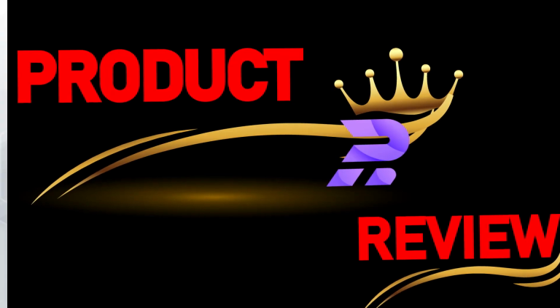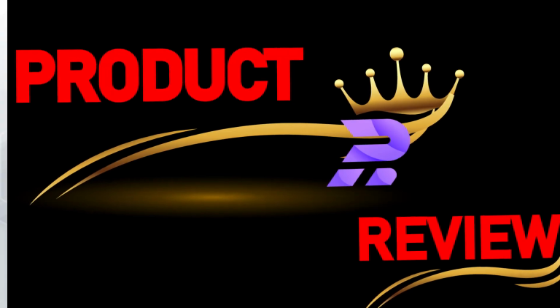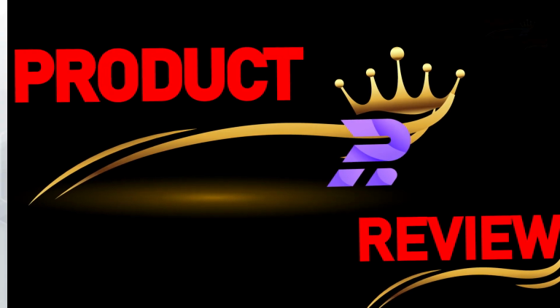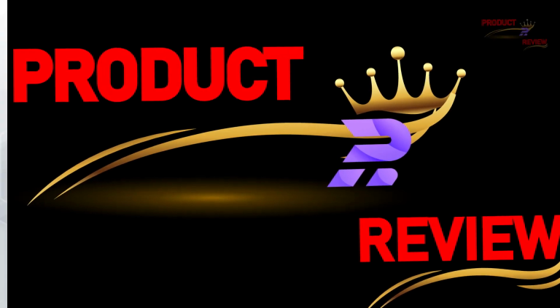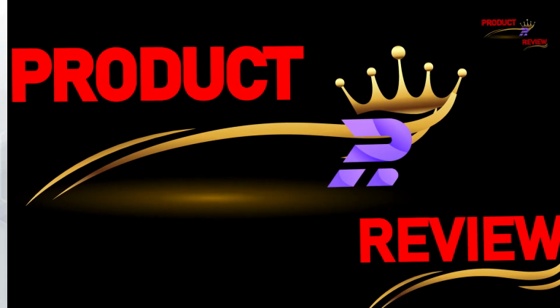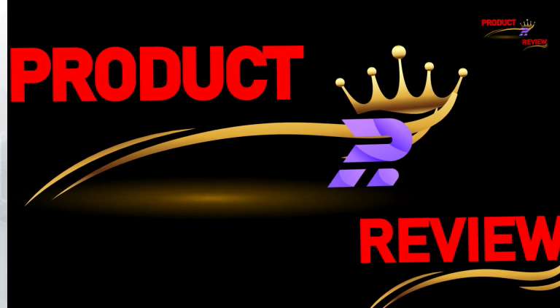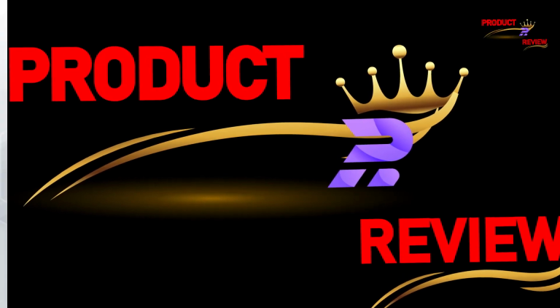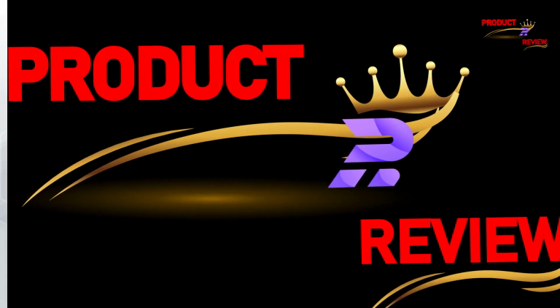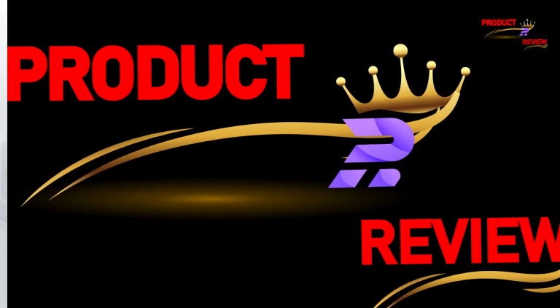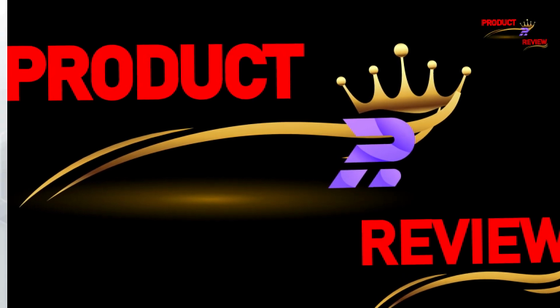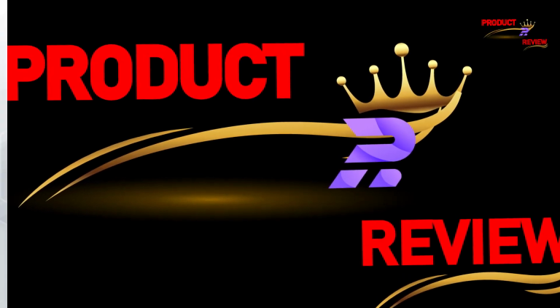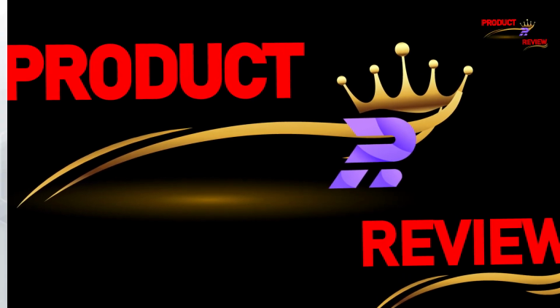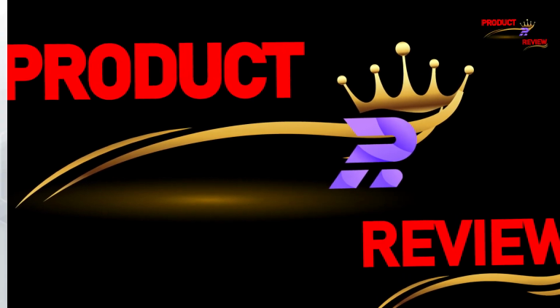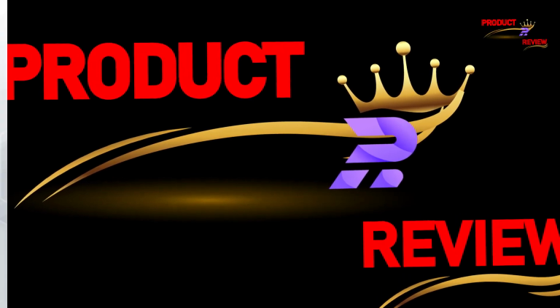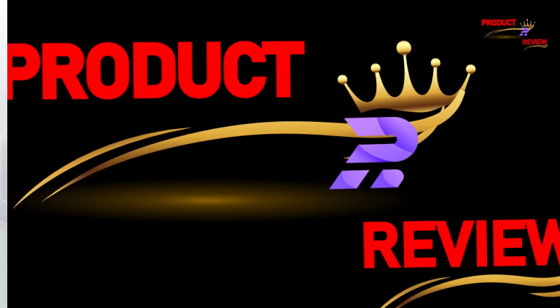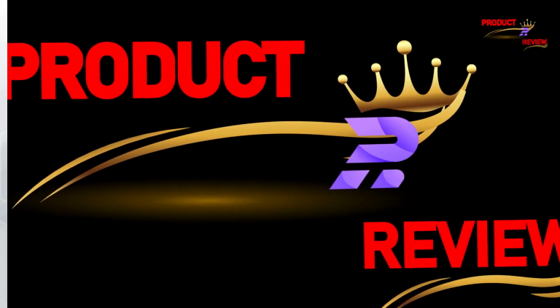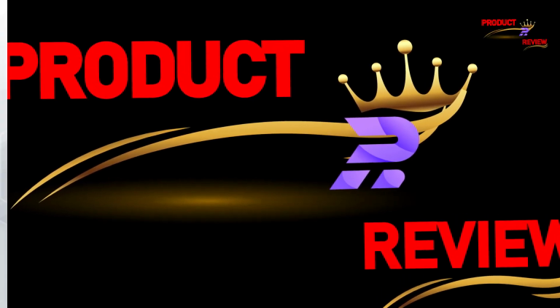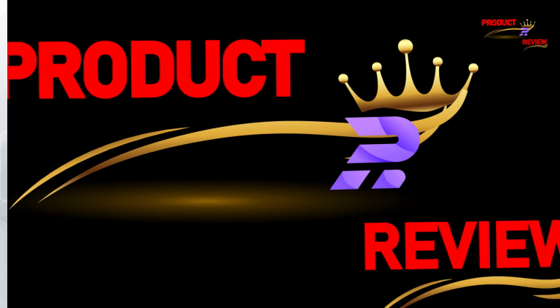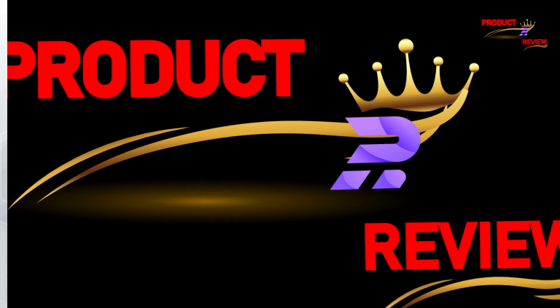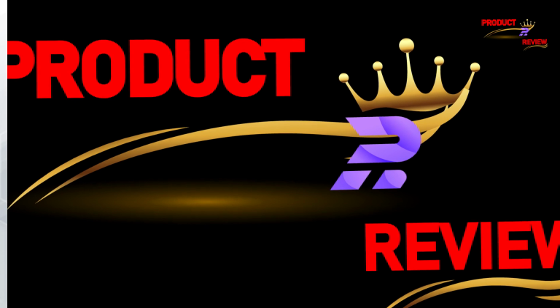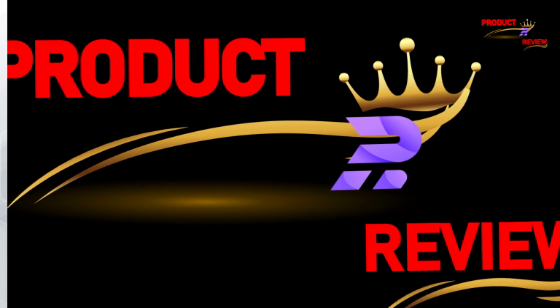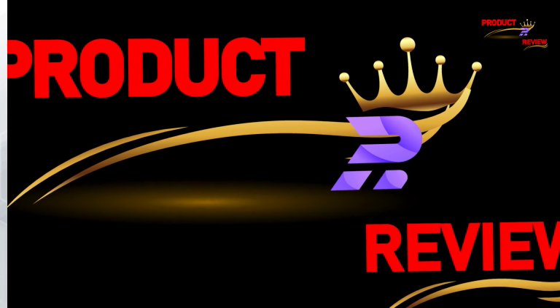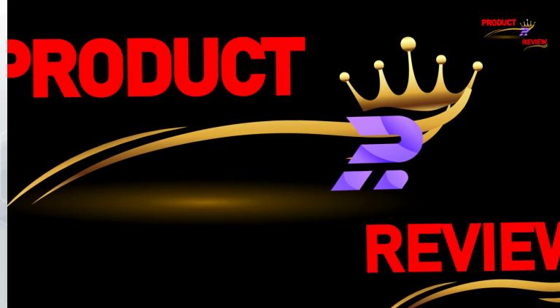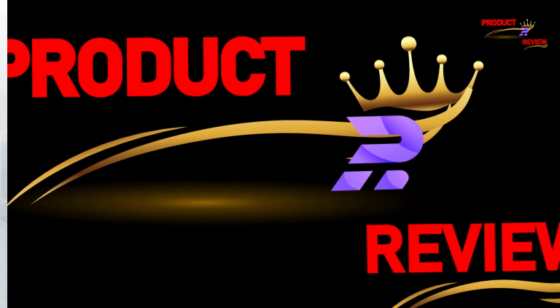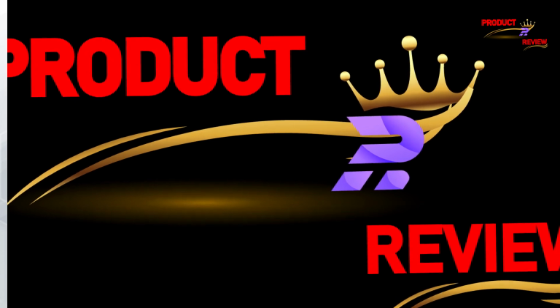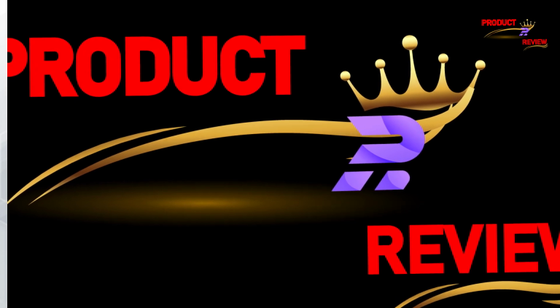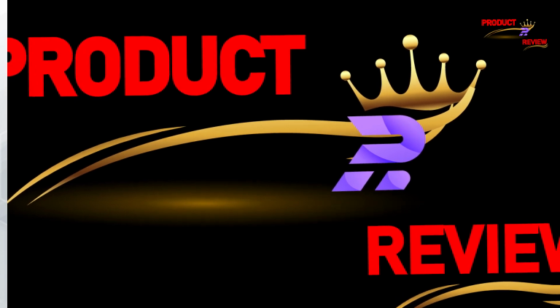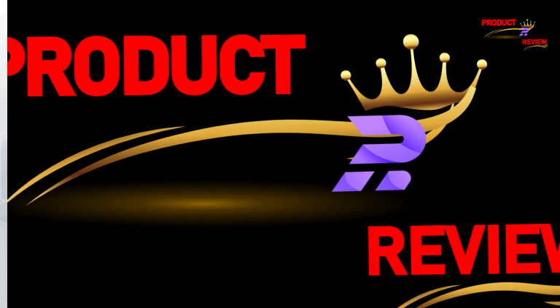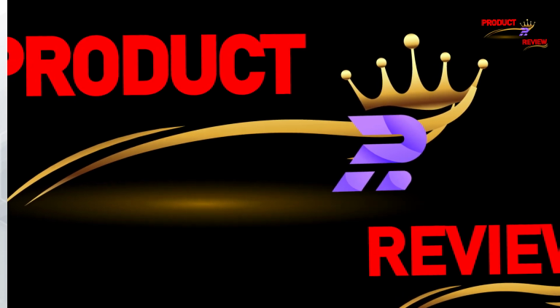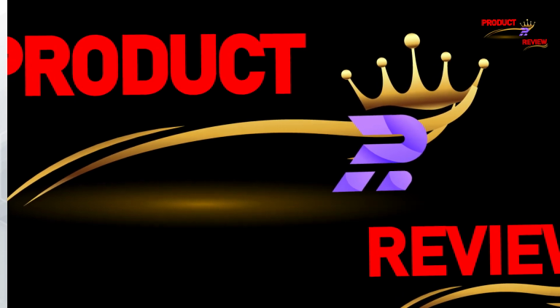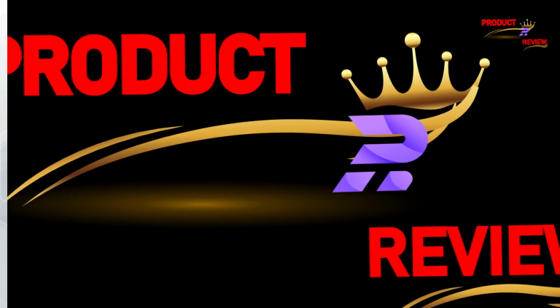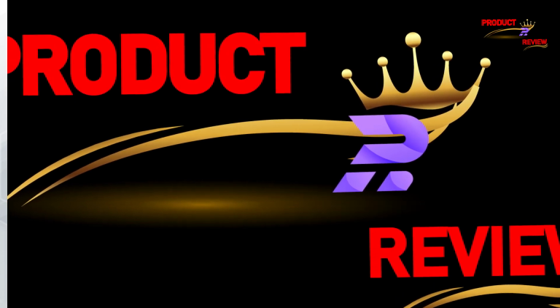Subscribe to our channel and press the bell icon for the latest top best products.